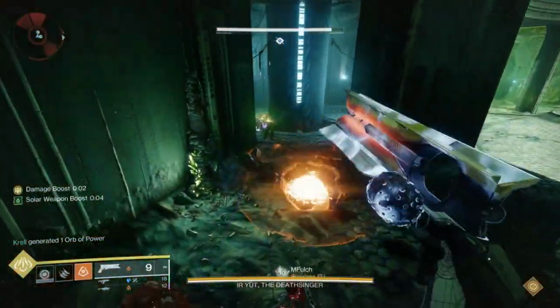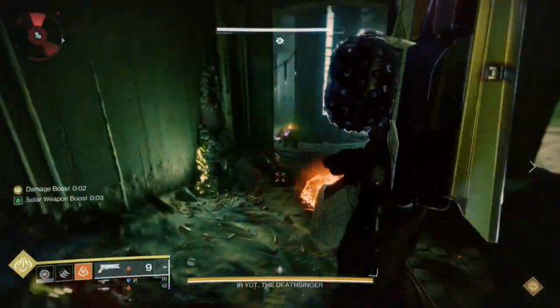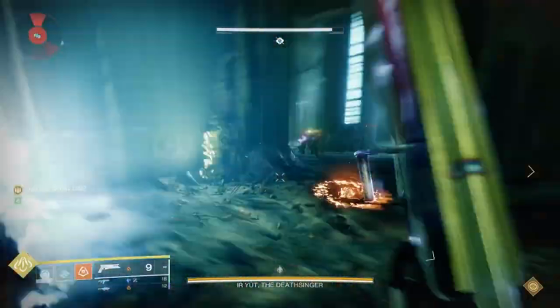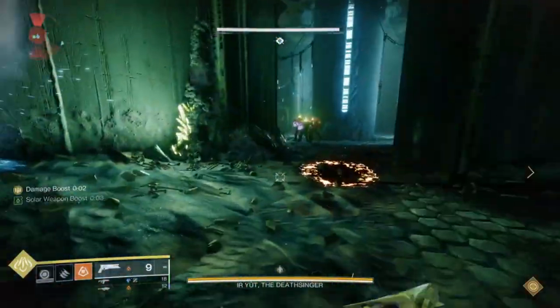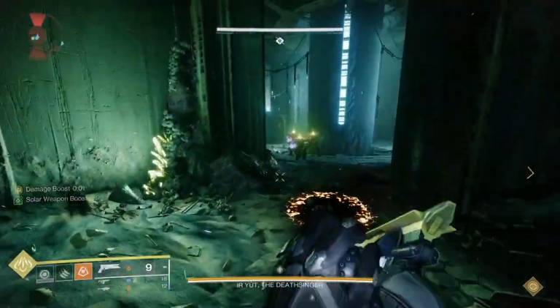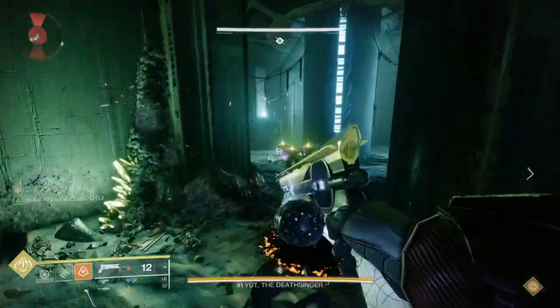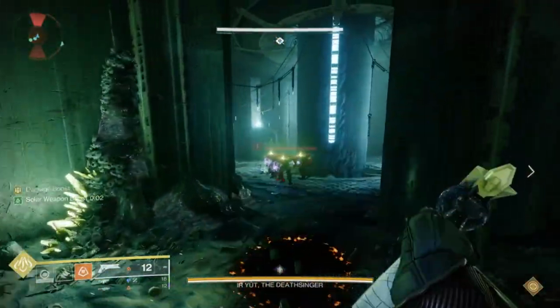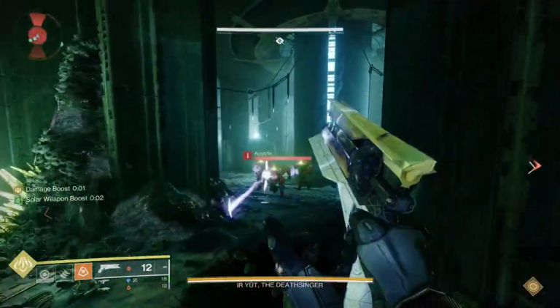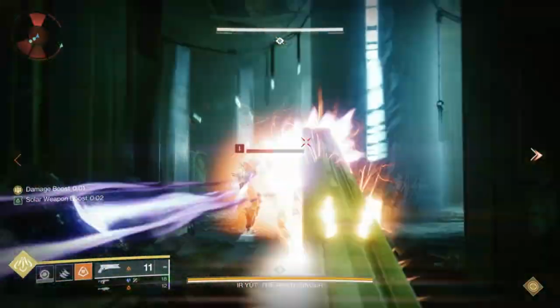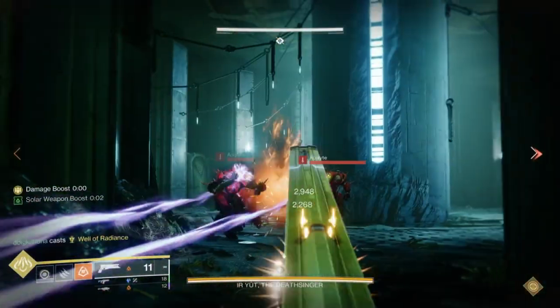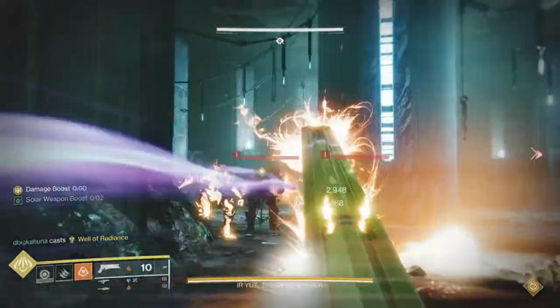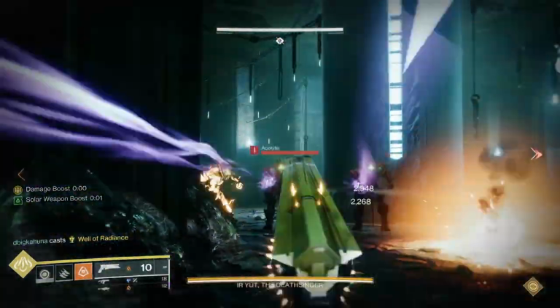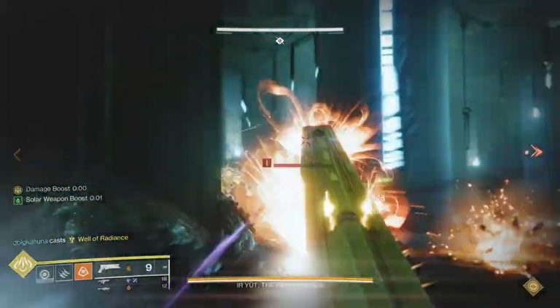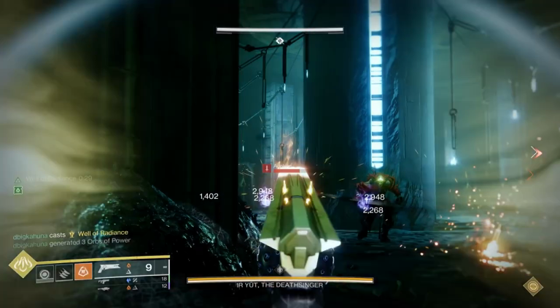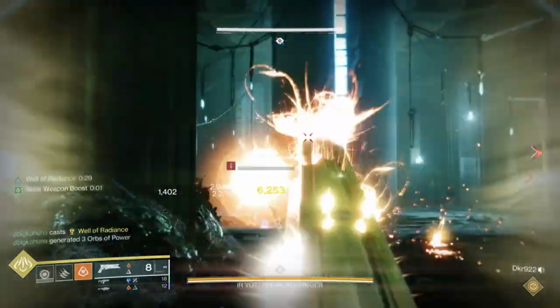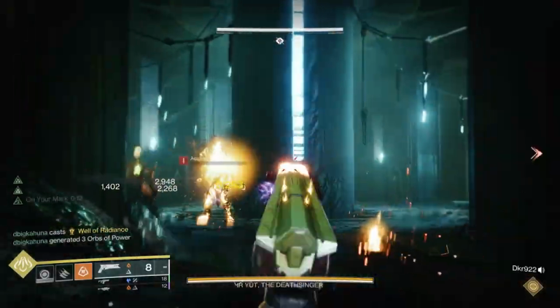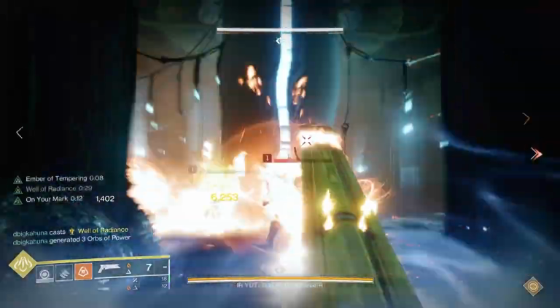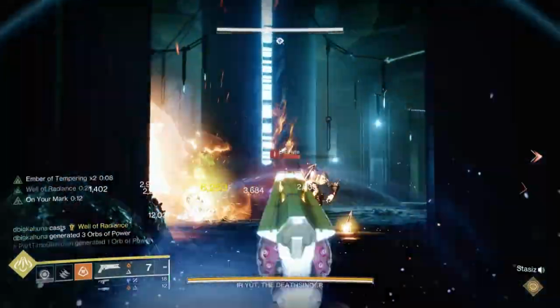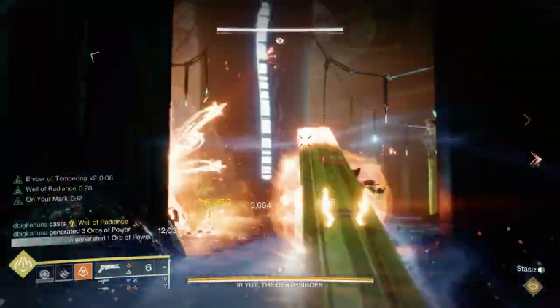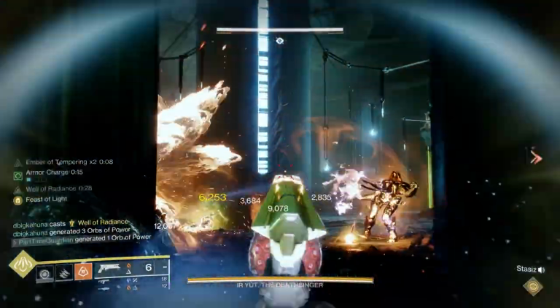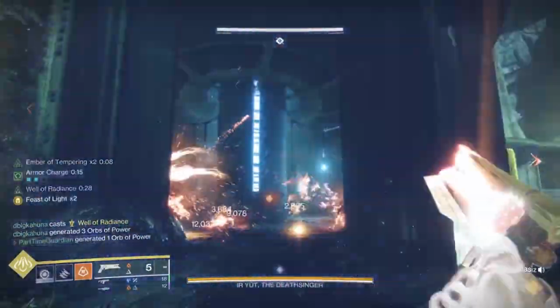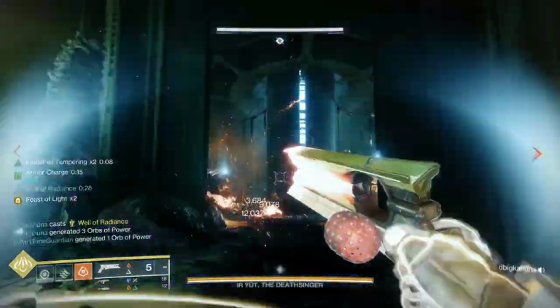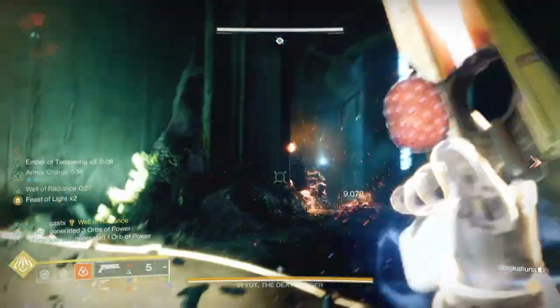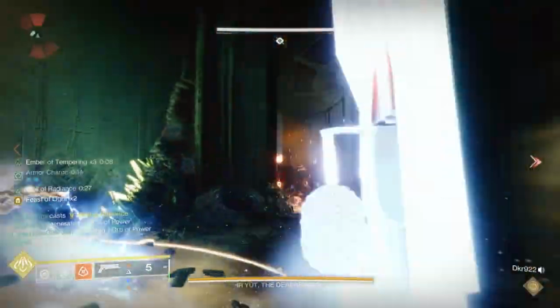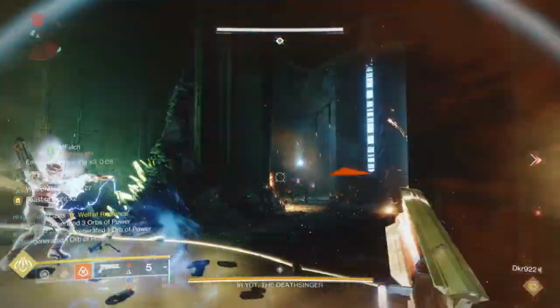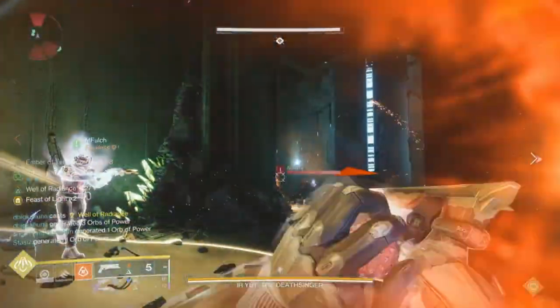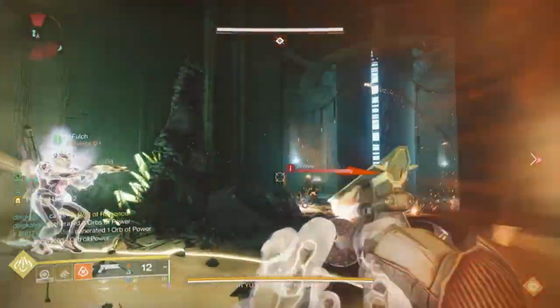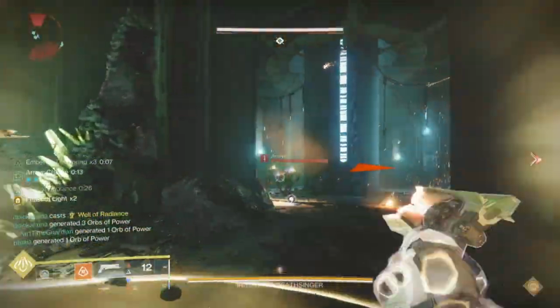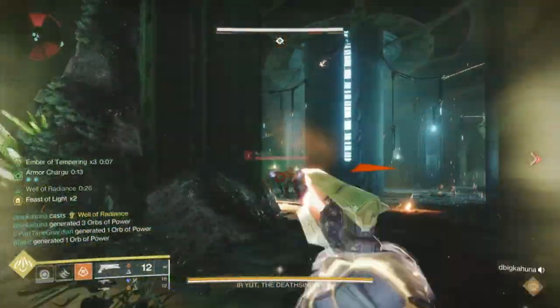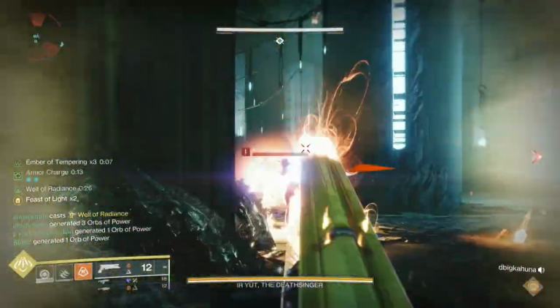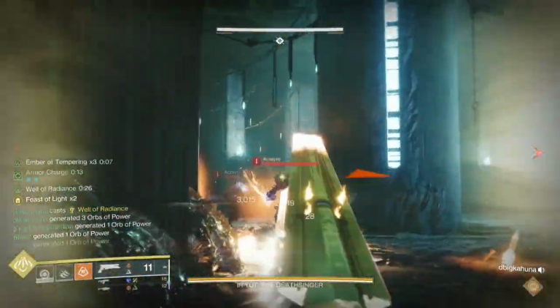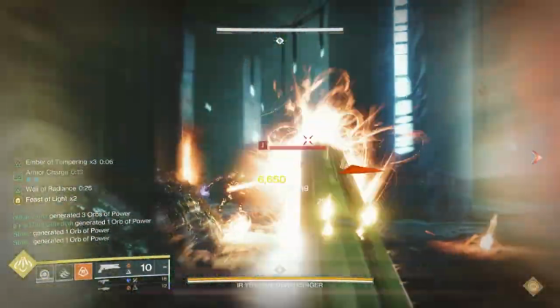In those seven areas, there are going to be four shriekers and three wizards. You only want to shoot the three wizards, because that's what you use to actually start DPS for this encounter.